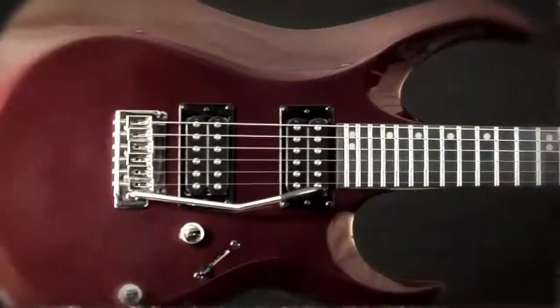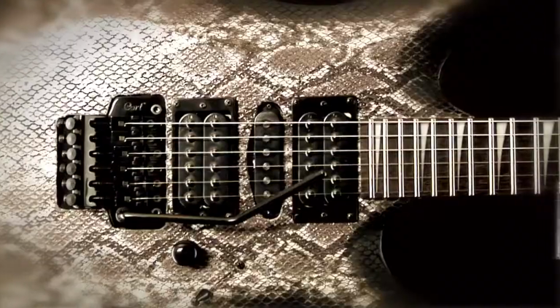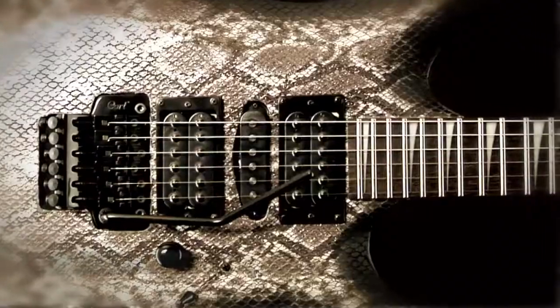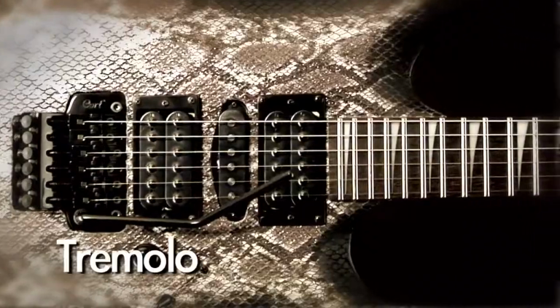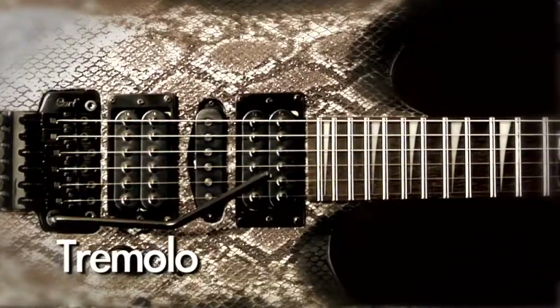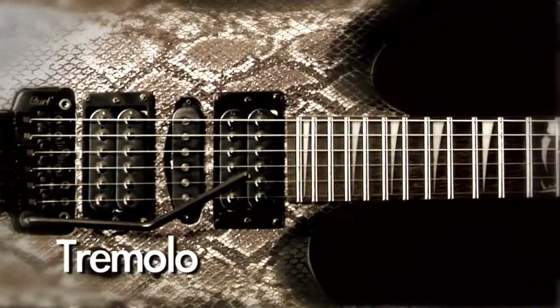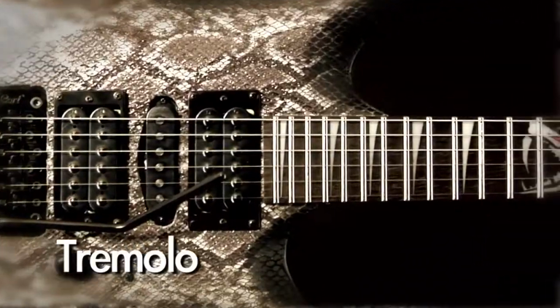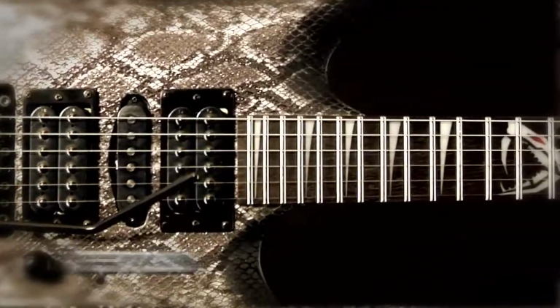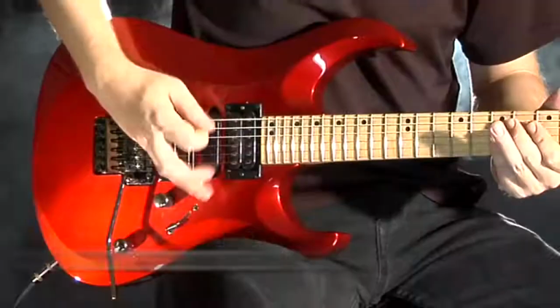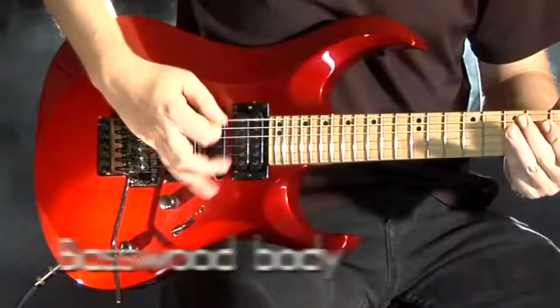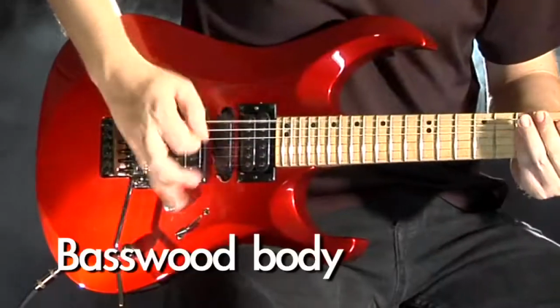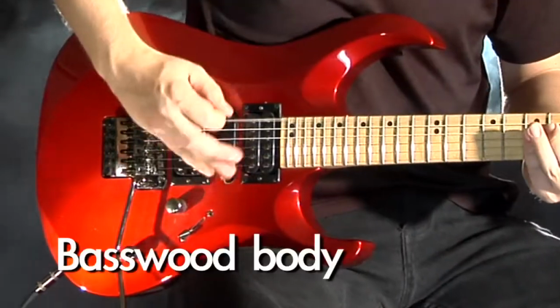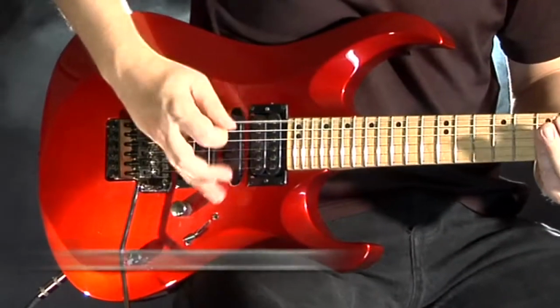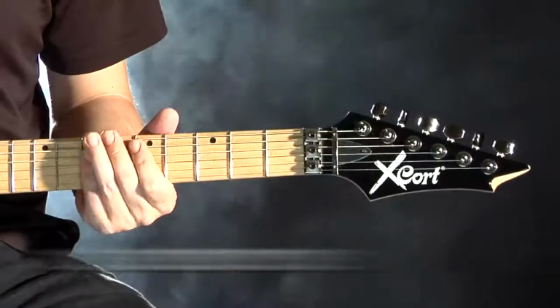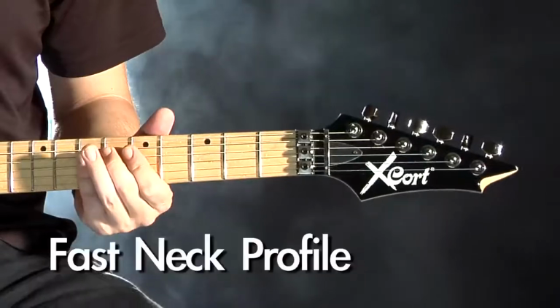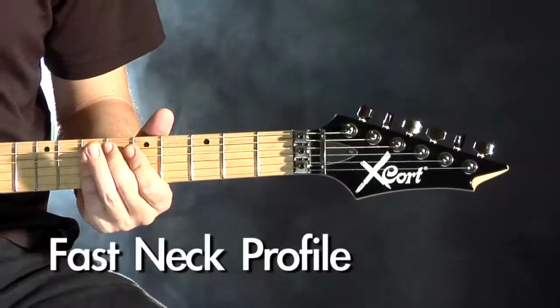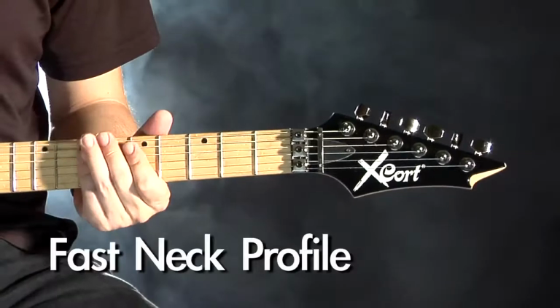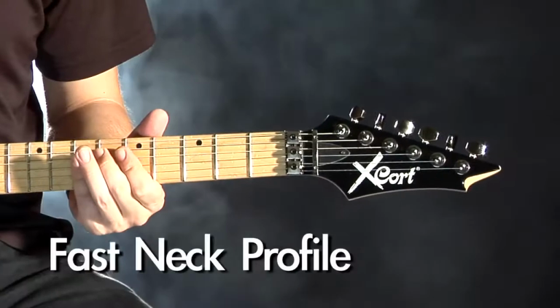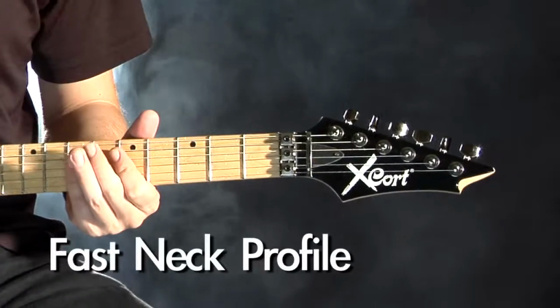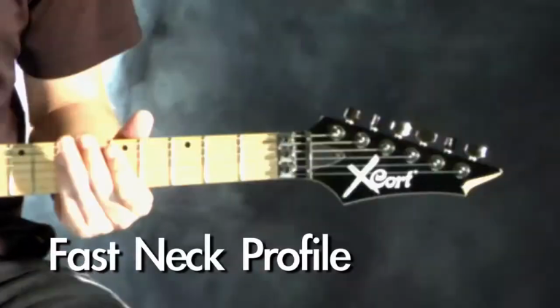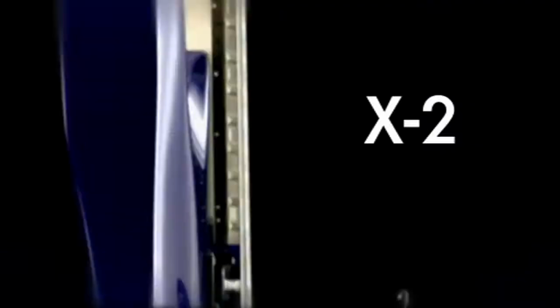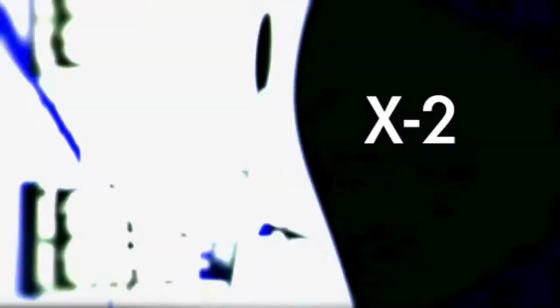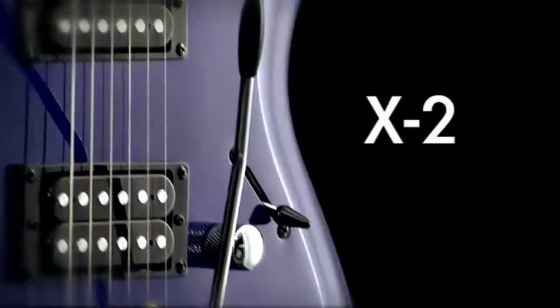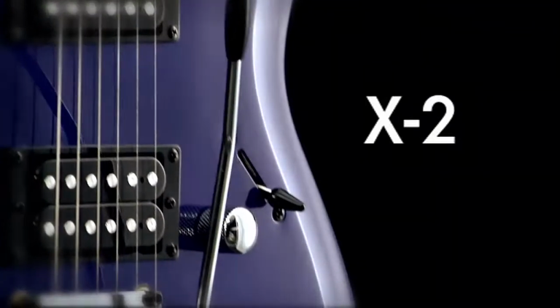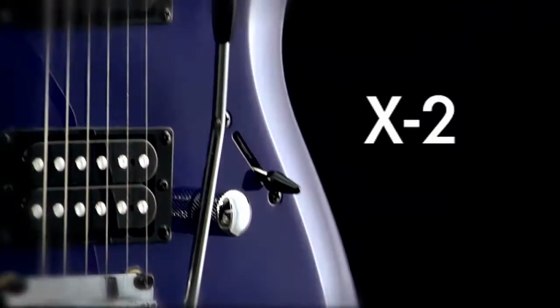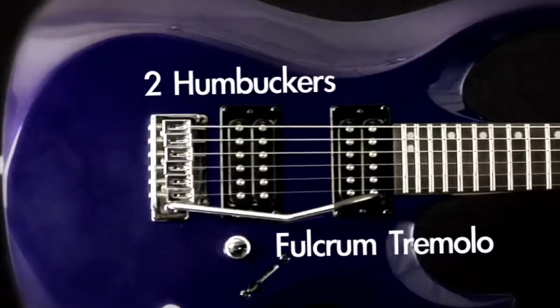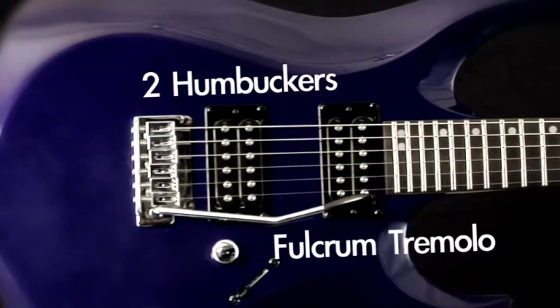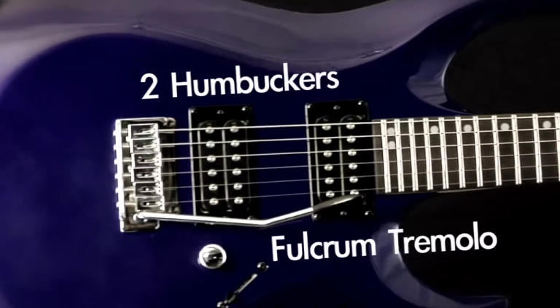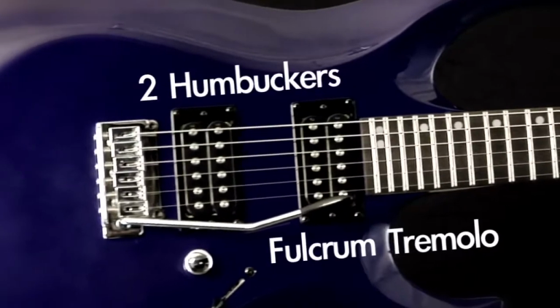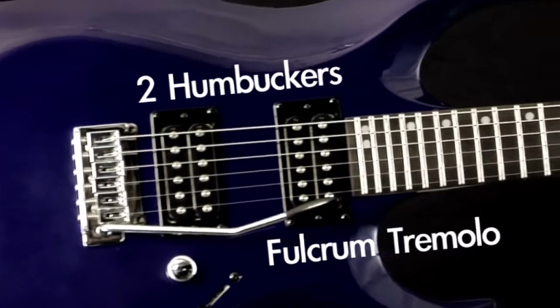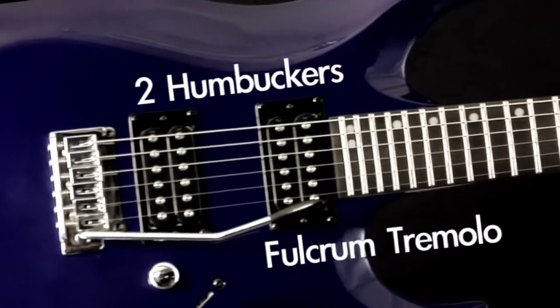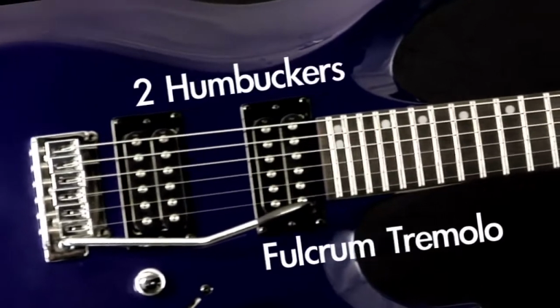All guitars are equipped with a tremolo, basswood body, and fast neck profile. The X2 features two humbuckers and a fulcrum tremolo.